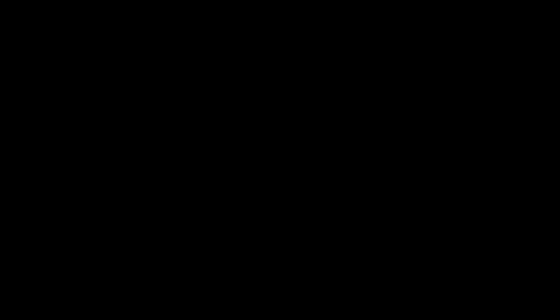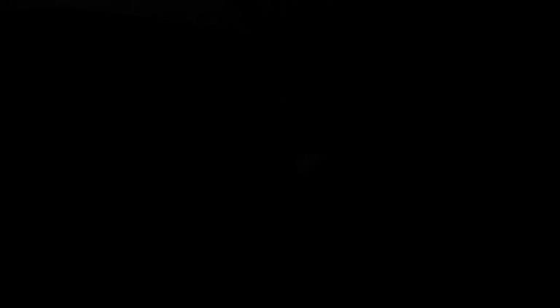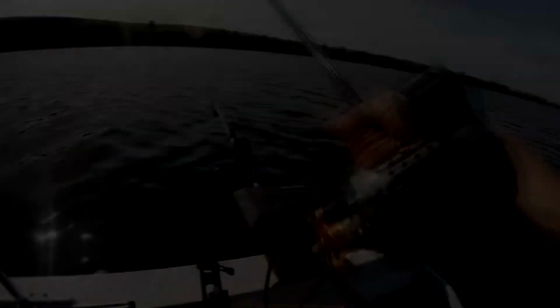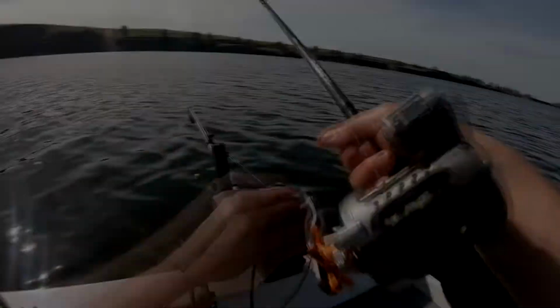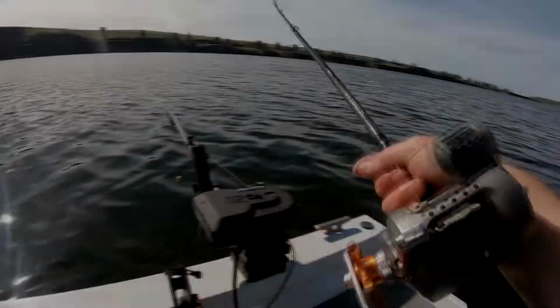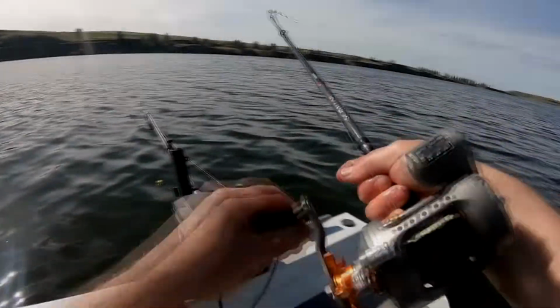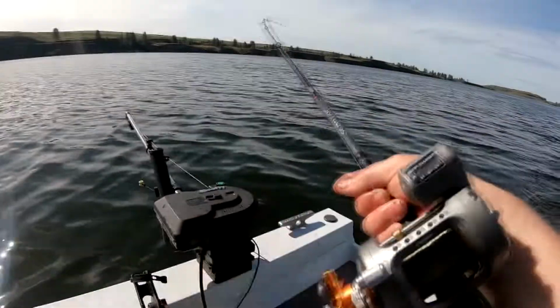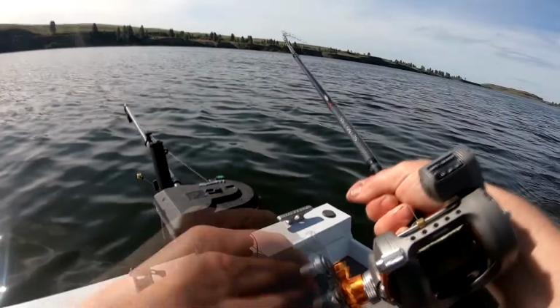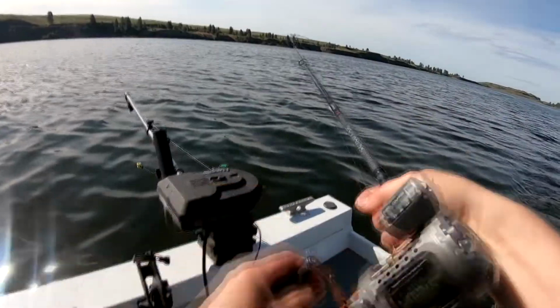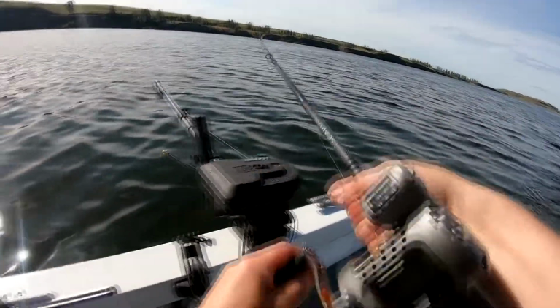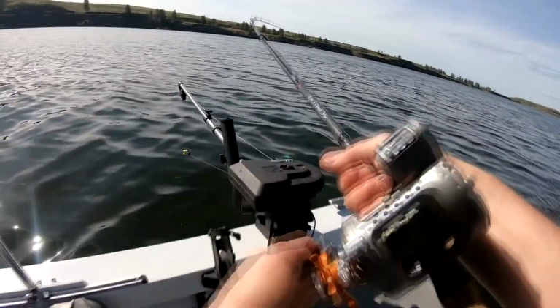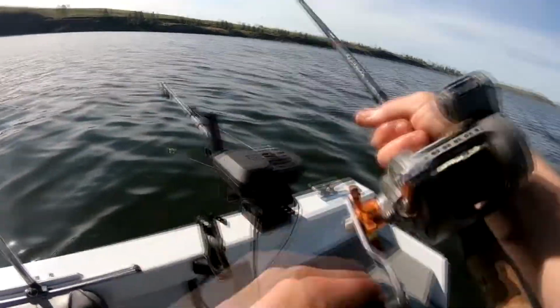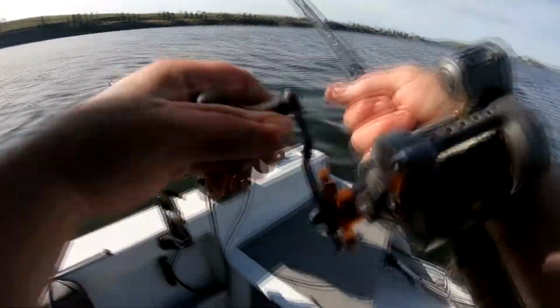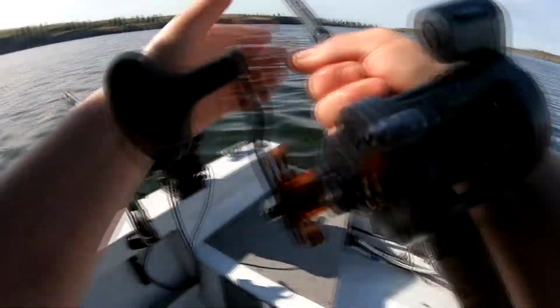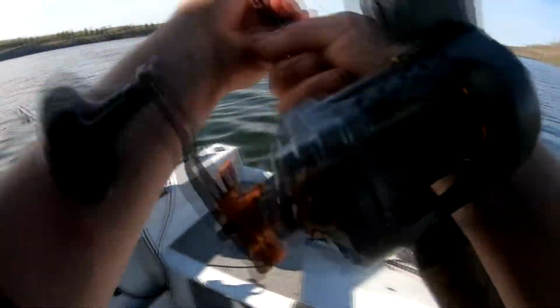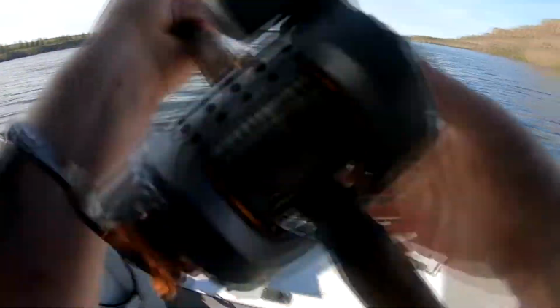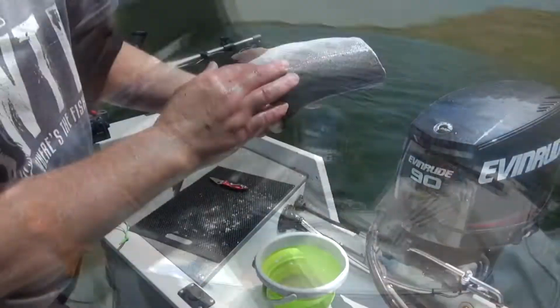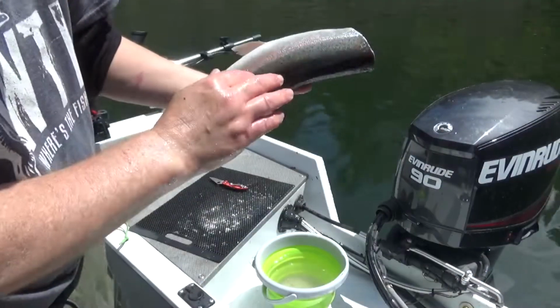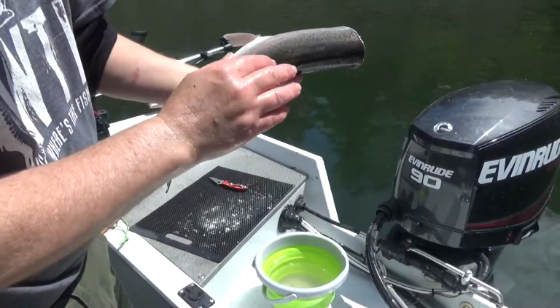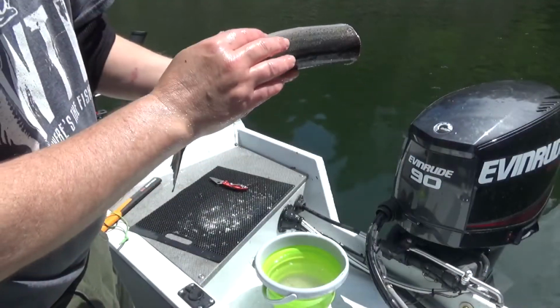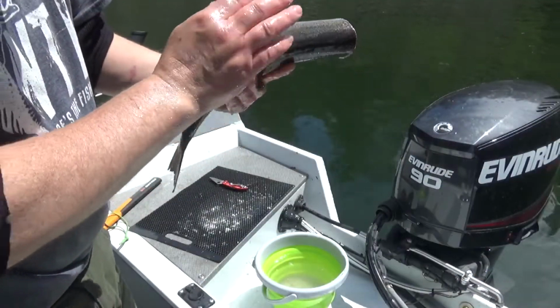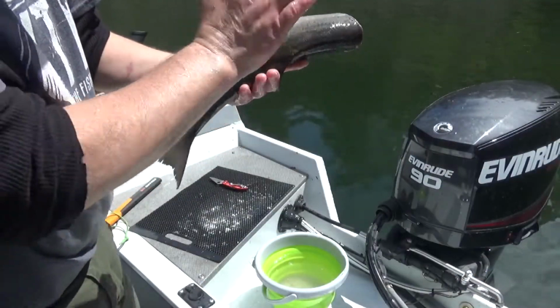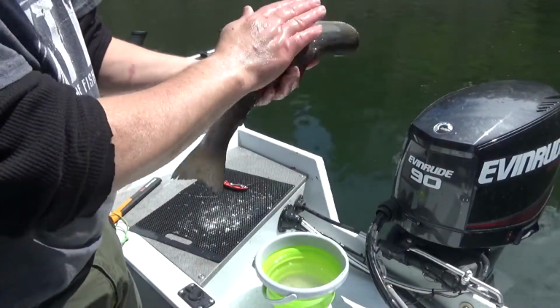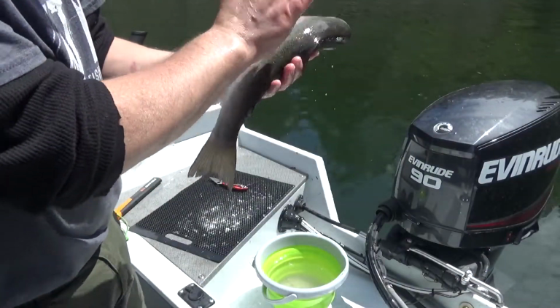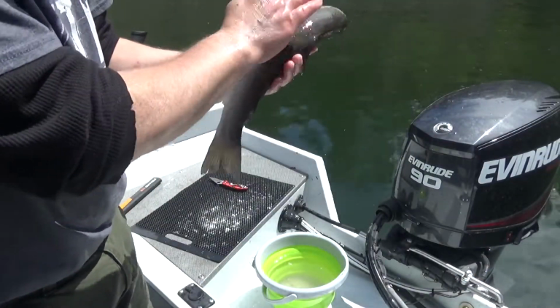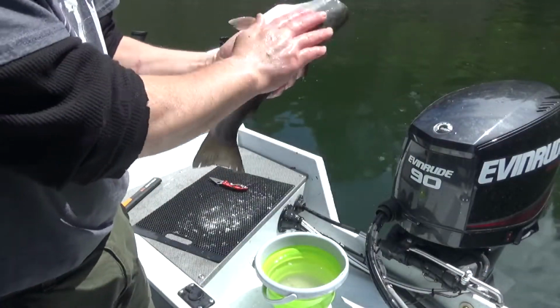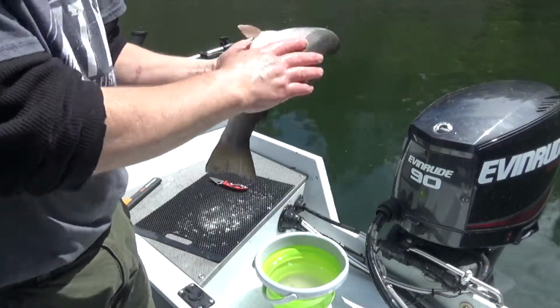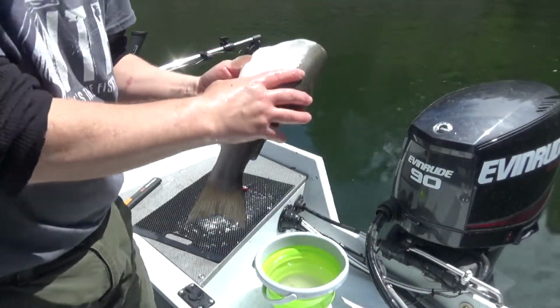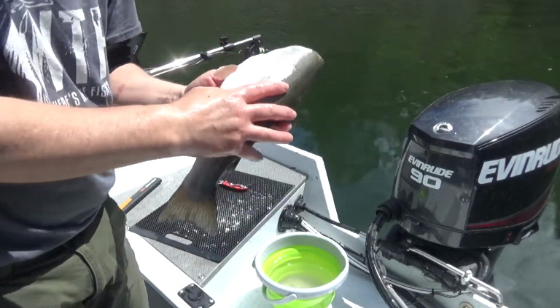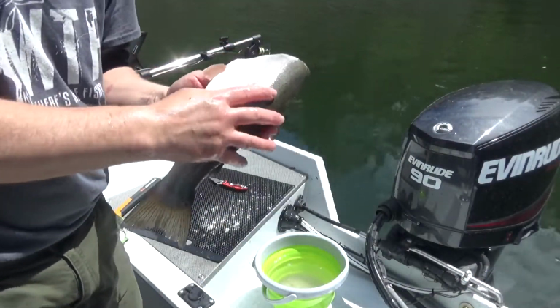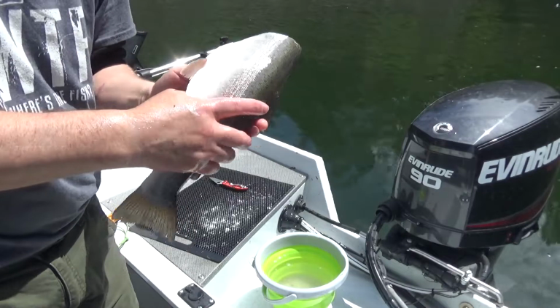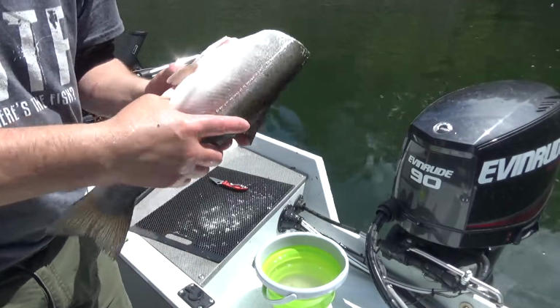We got one! Man, this thing's going to be tasty. Let's get it on ice.